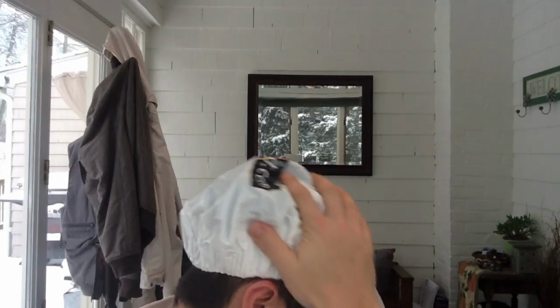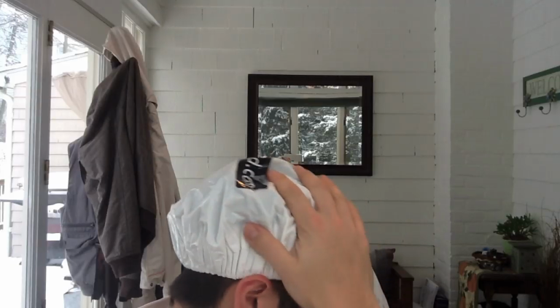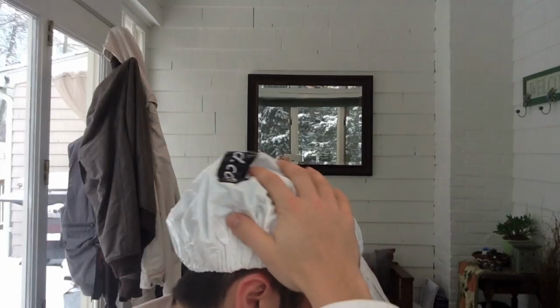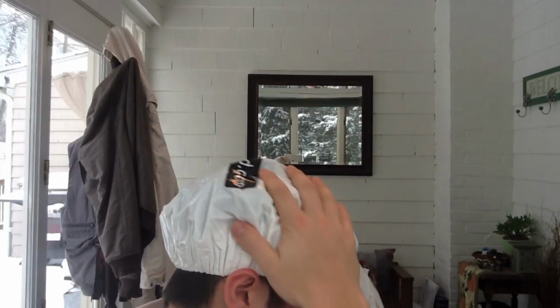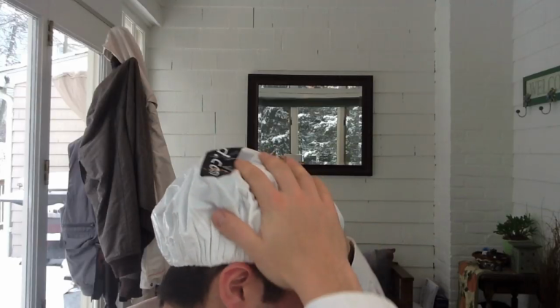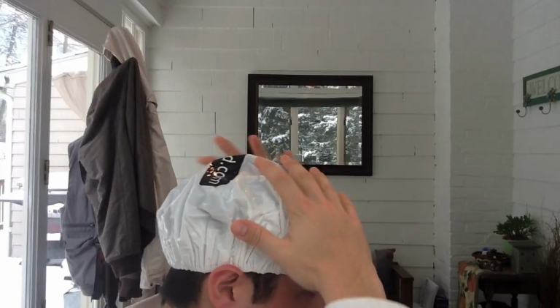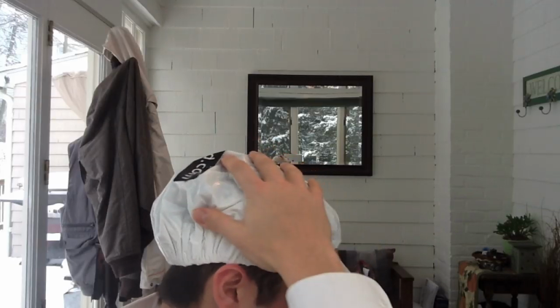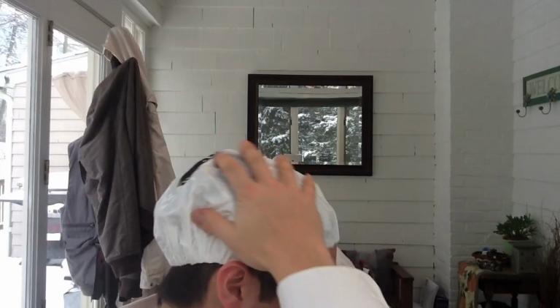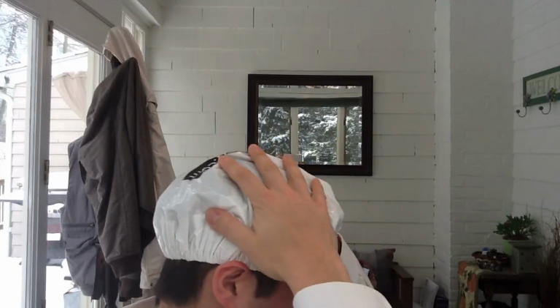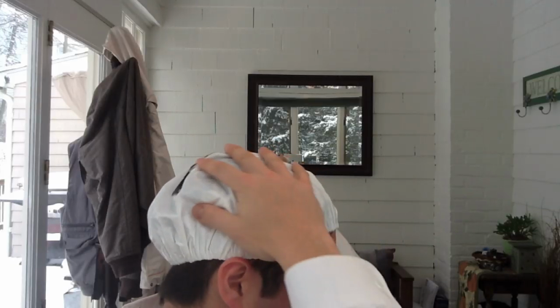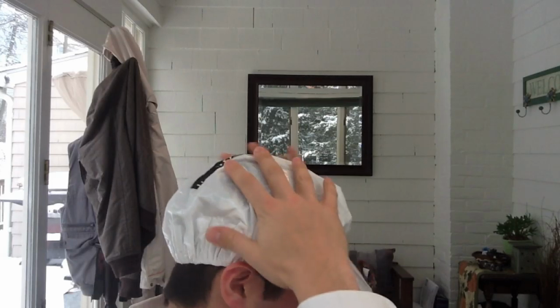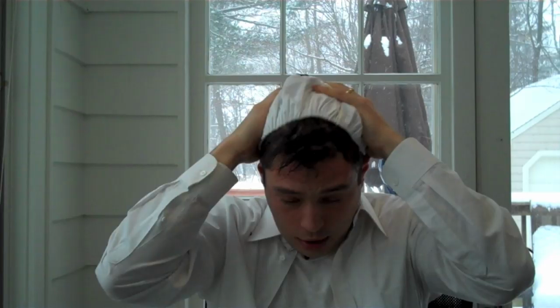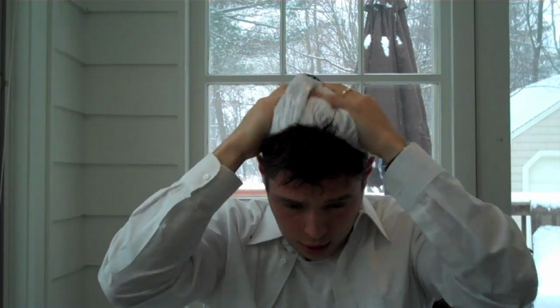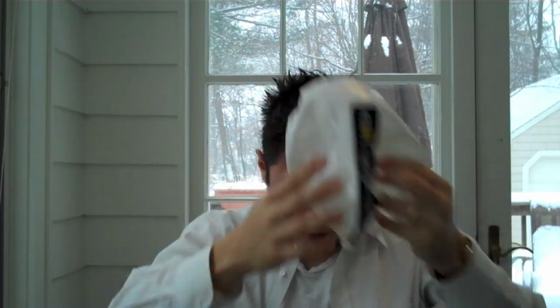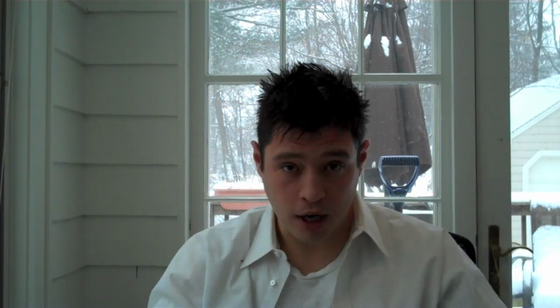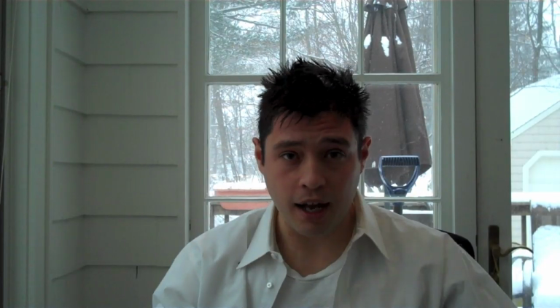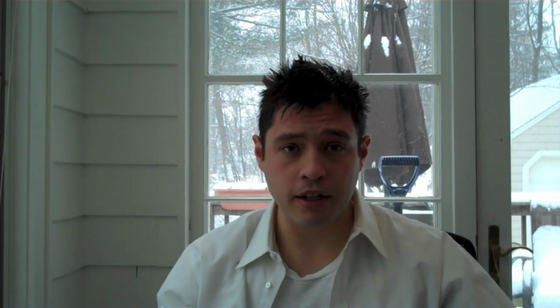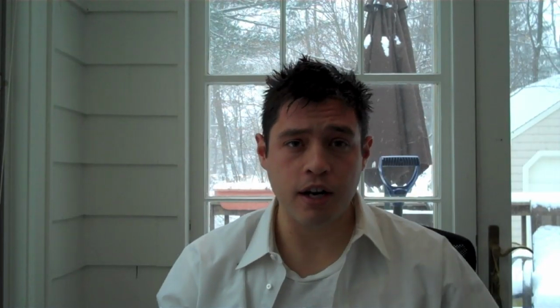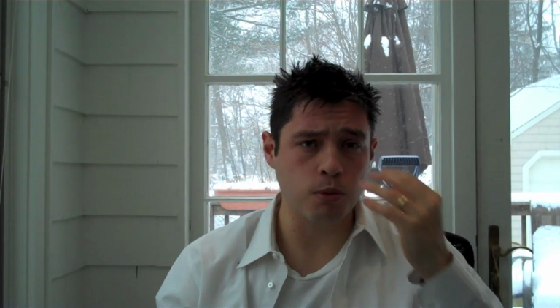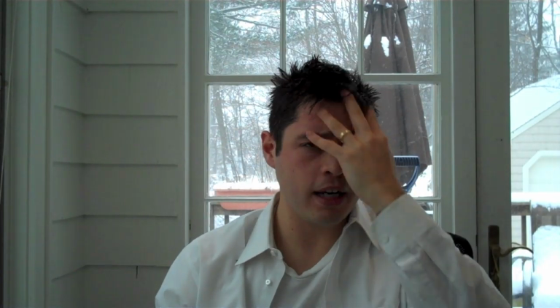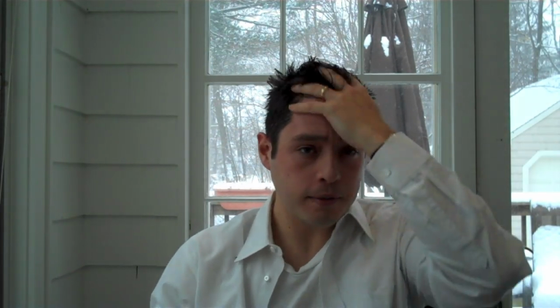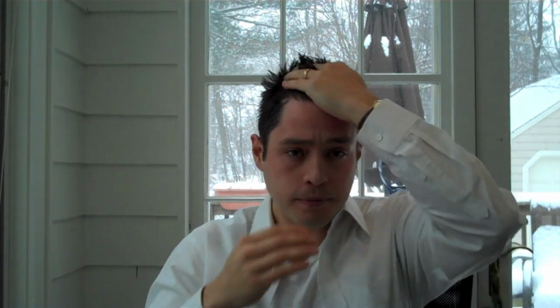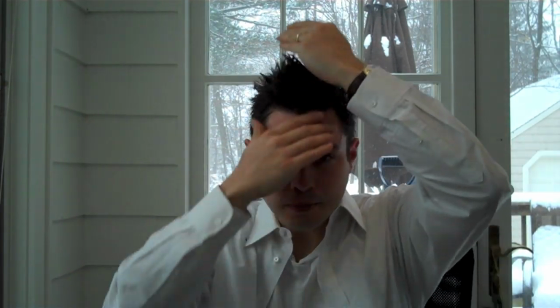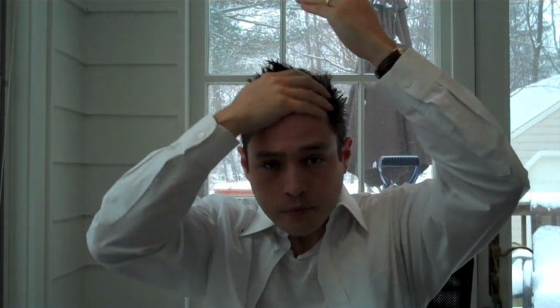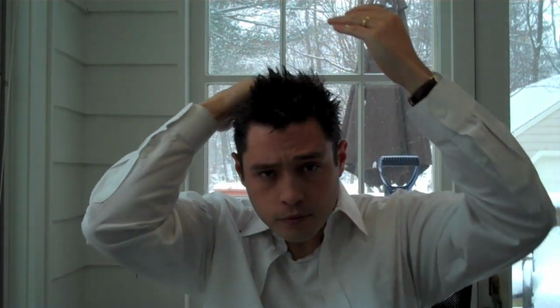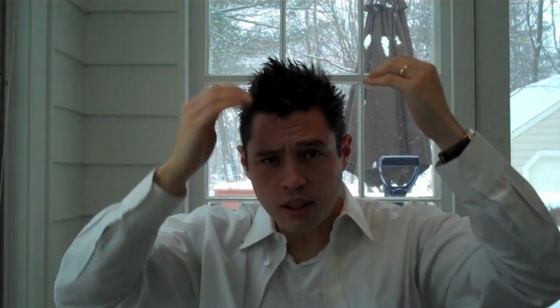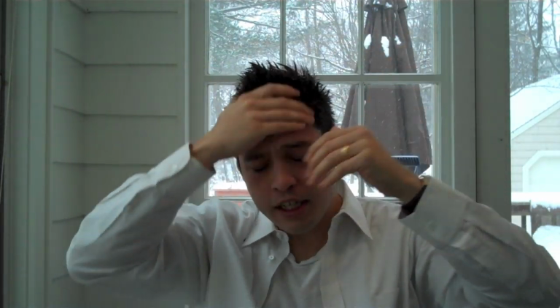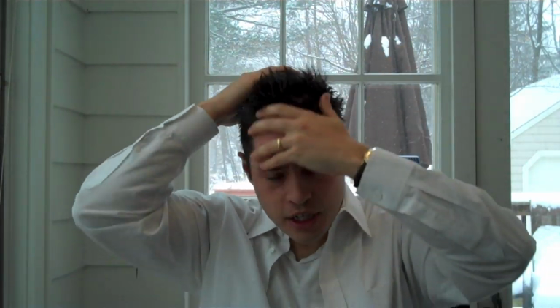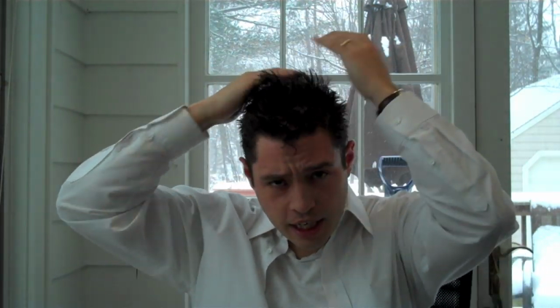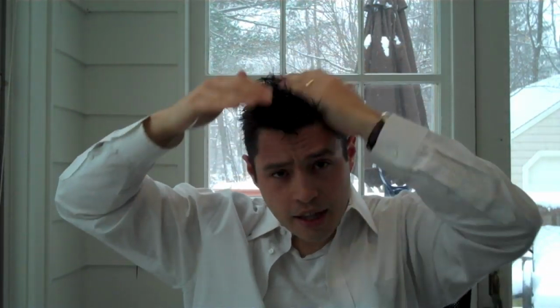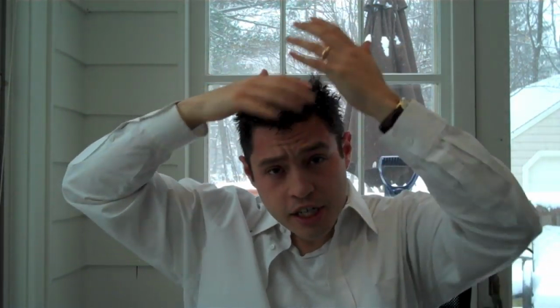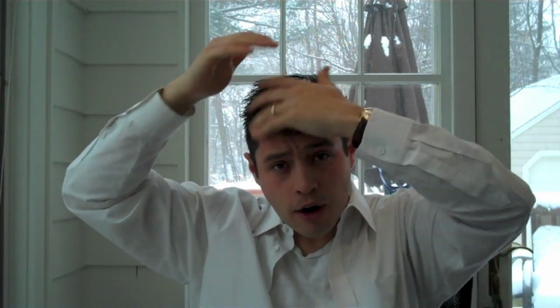Once it's on your head you rub it around for a few seconds — voila, your hair is wet, like you just got out of the shower.